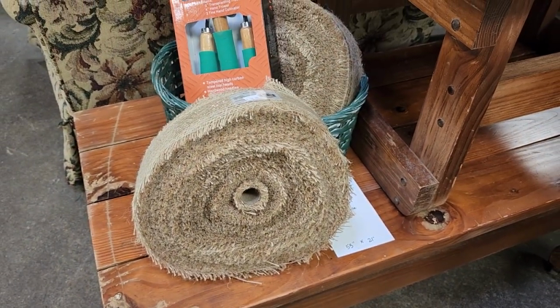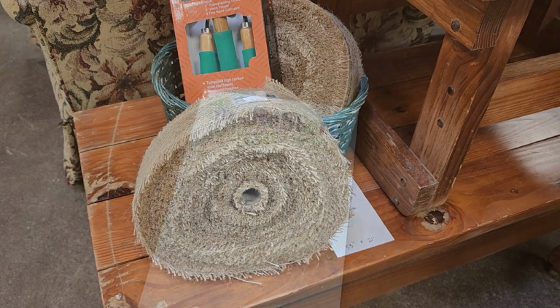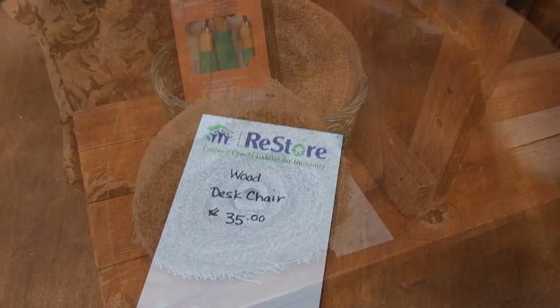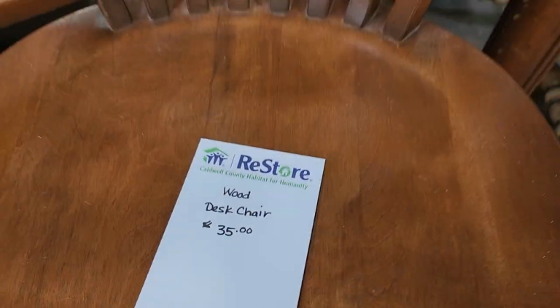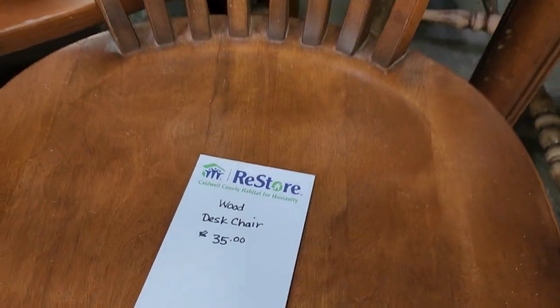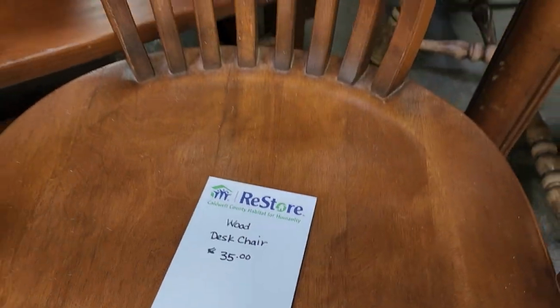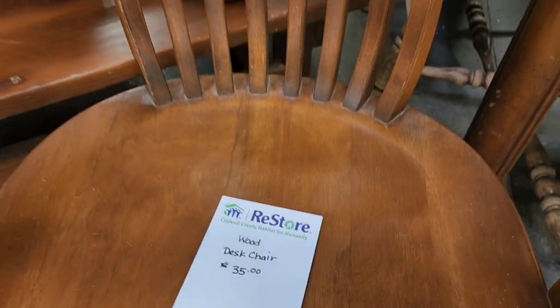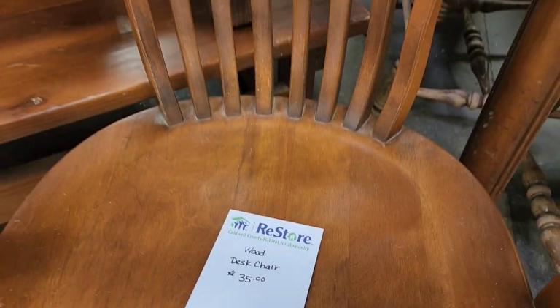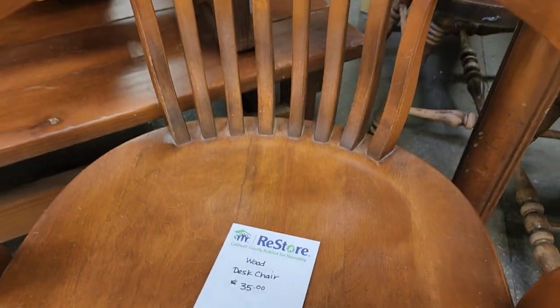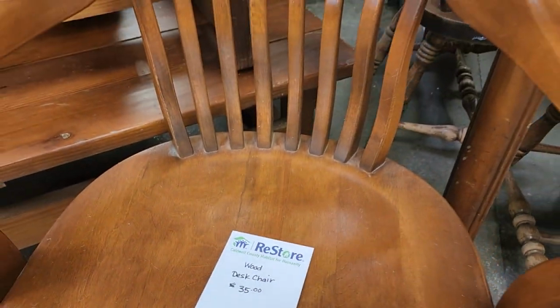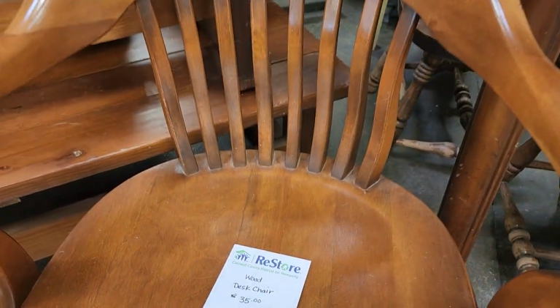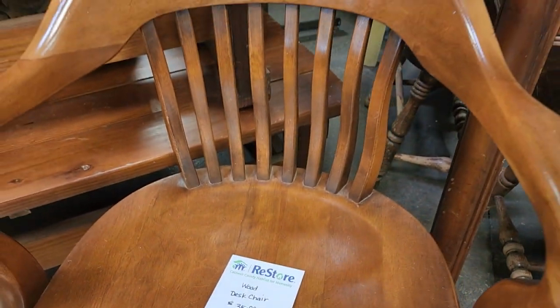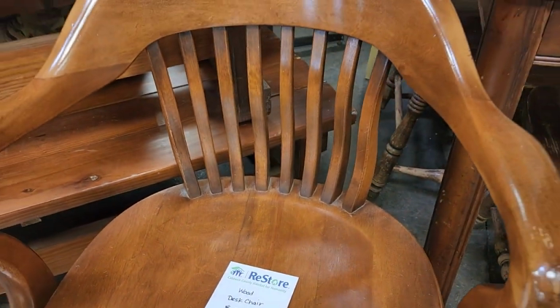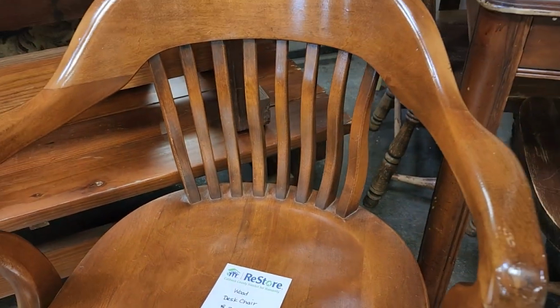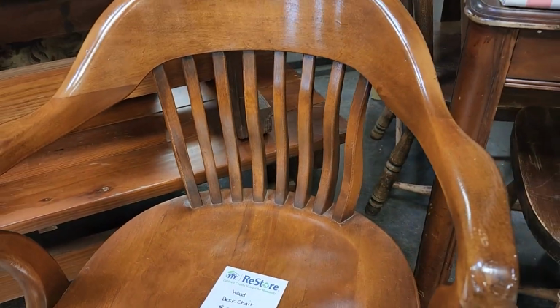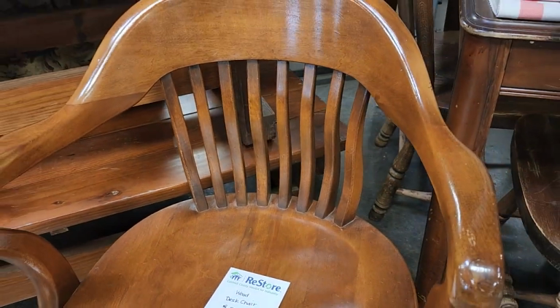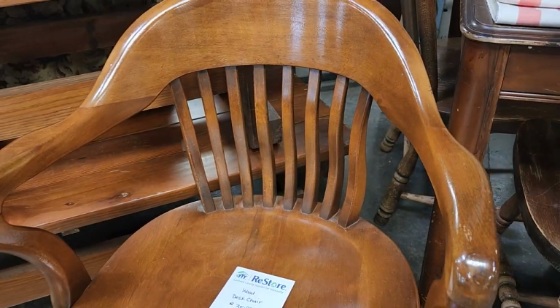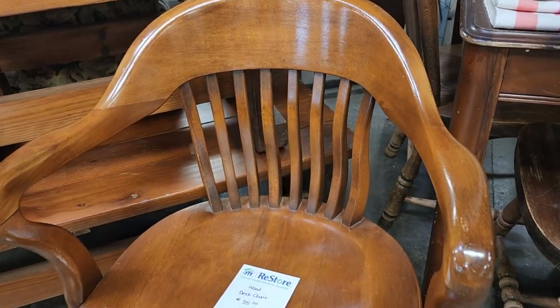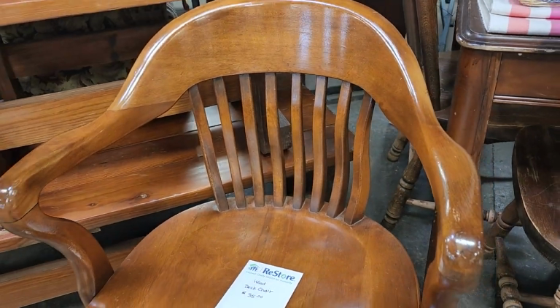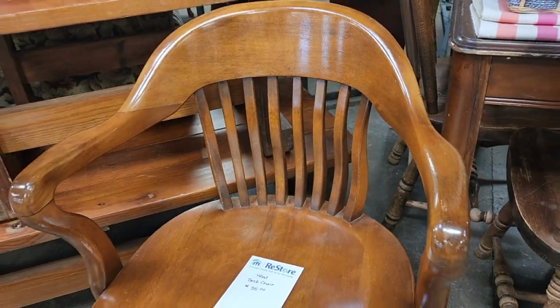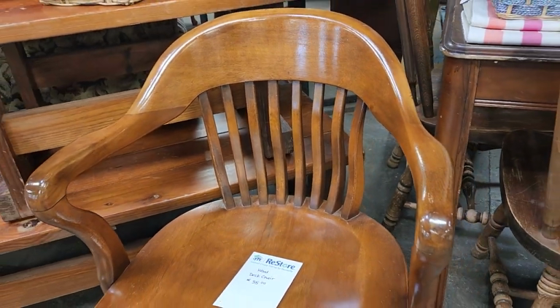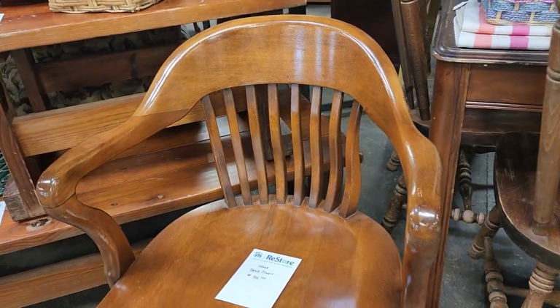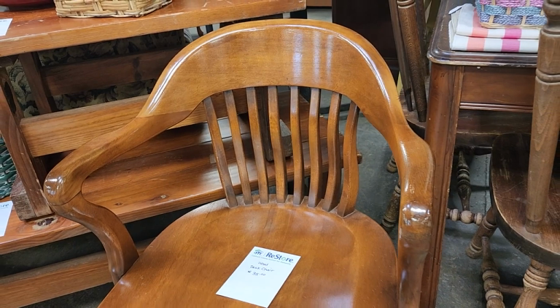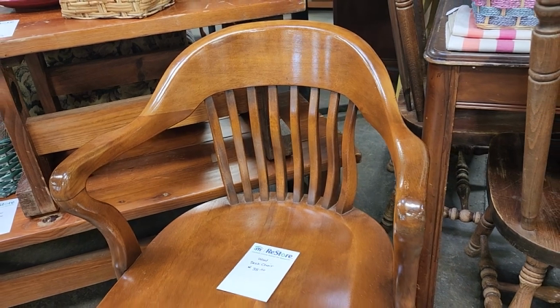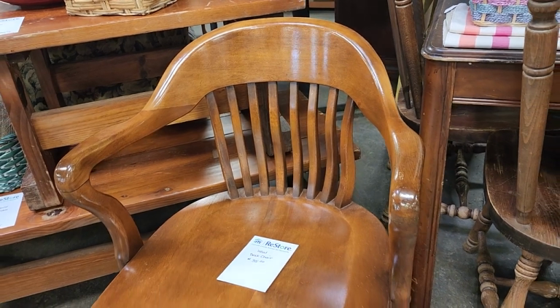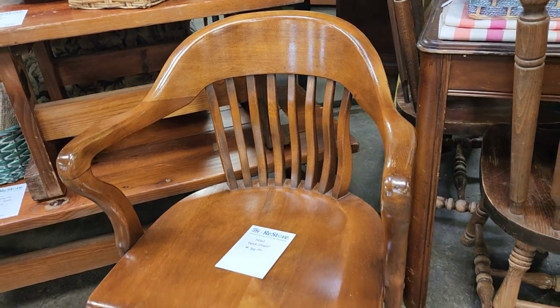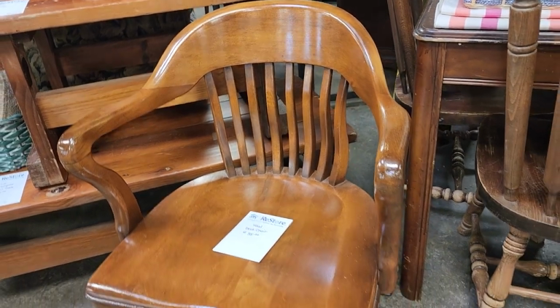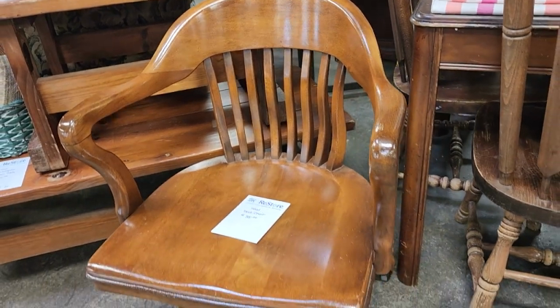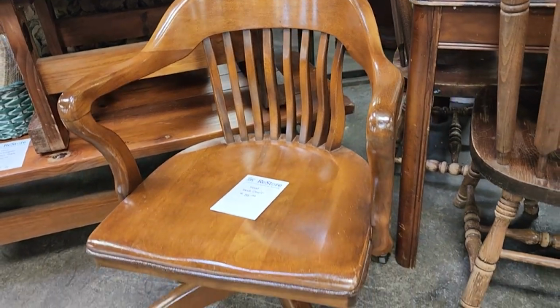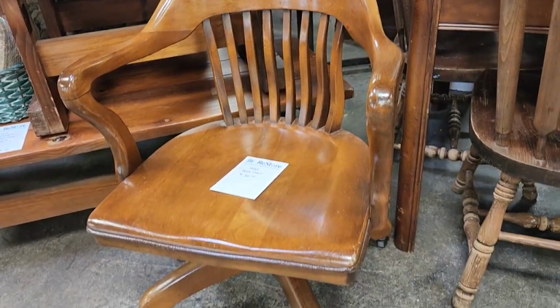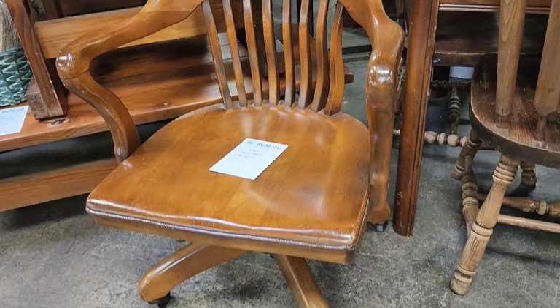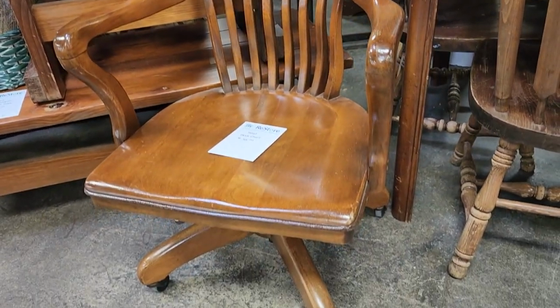And look at this wooden desk chair for $35. I thought it was in fabulous condition — I love that wood. I wouldn't do a thing to that.